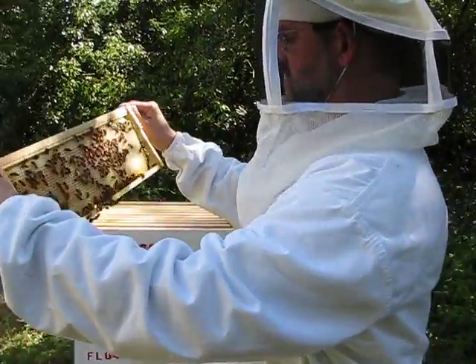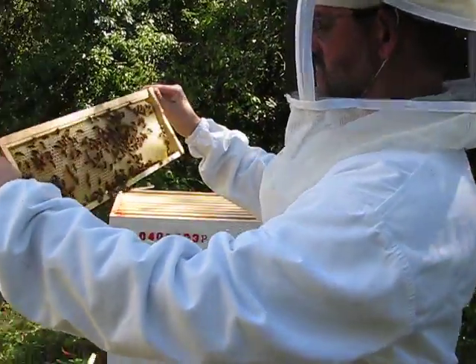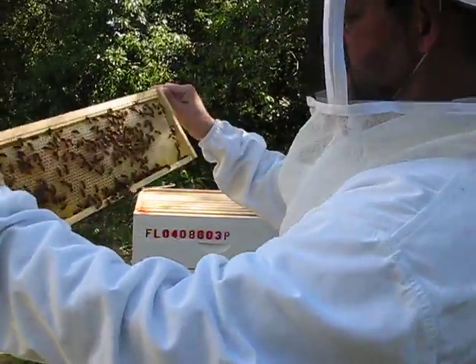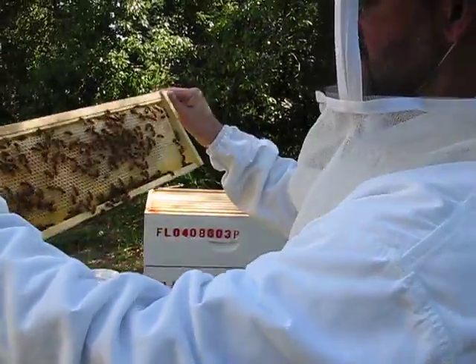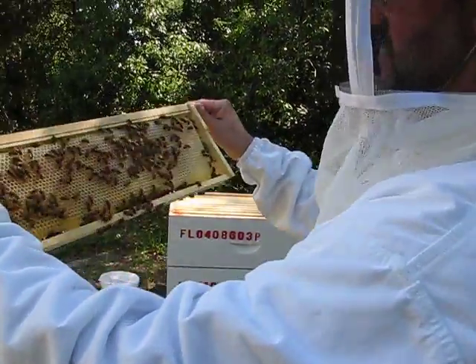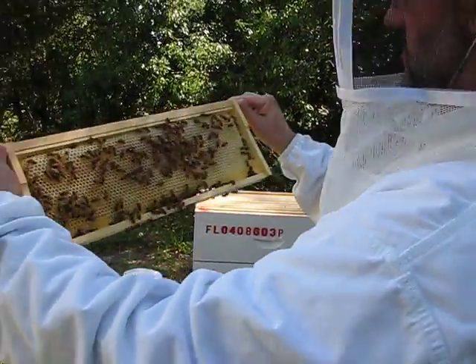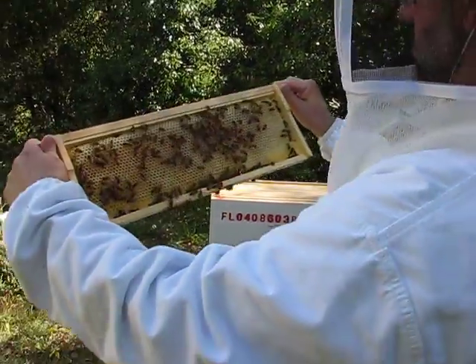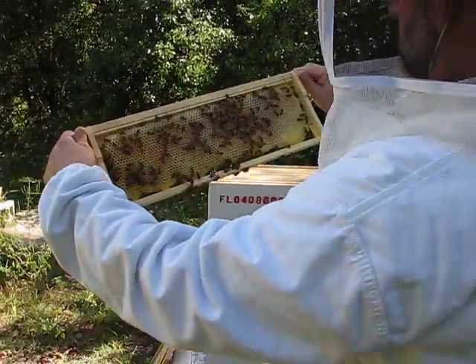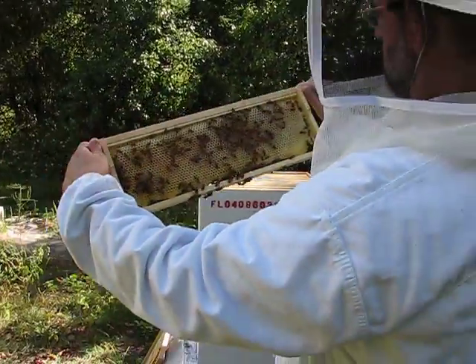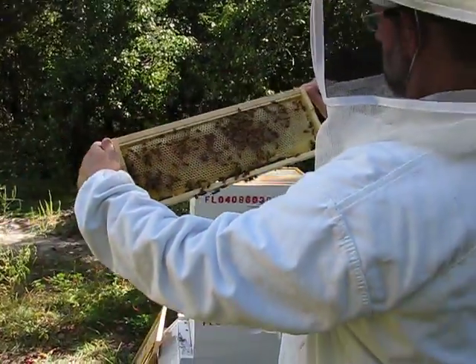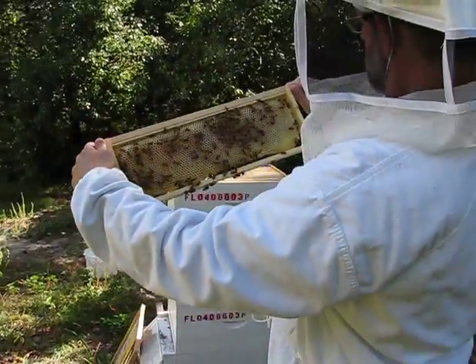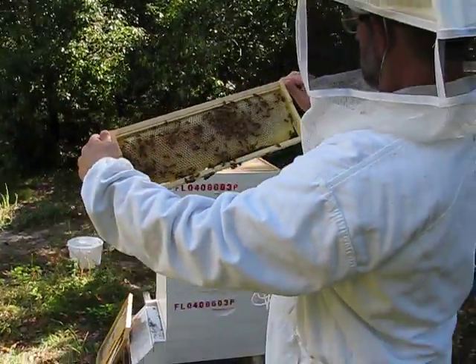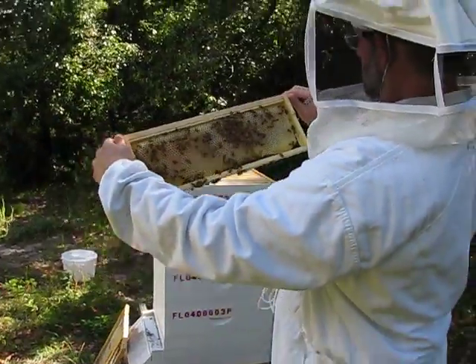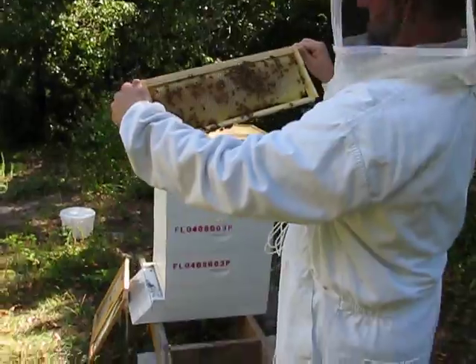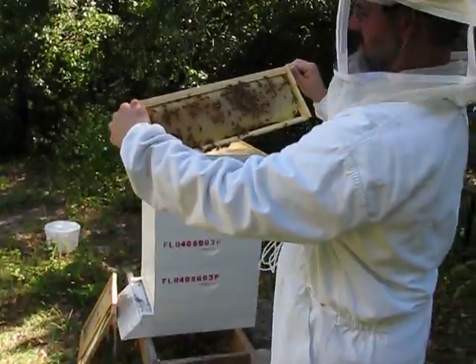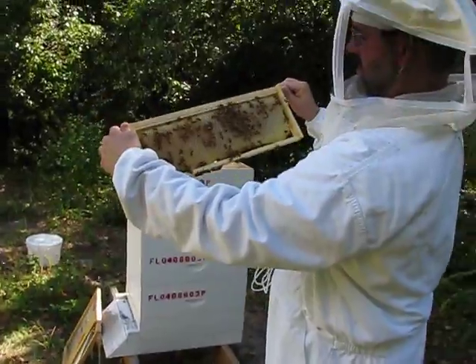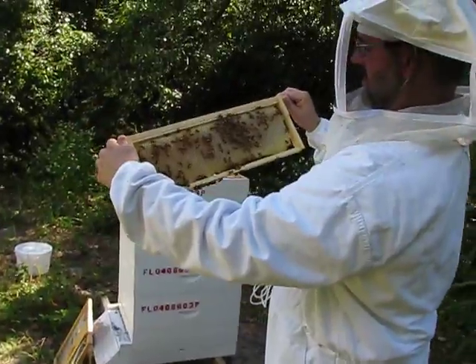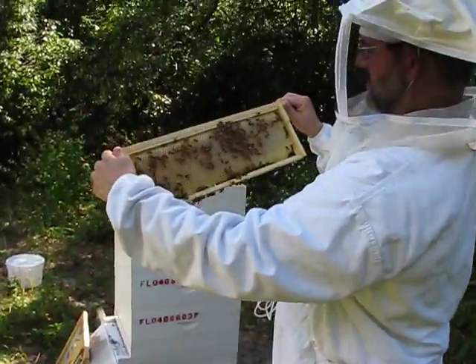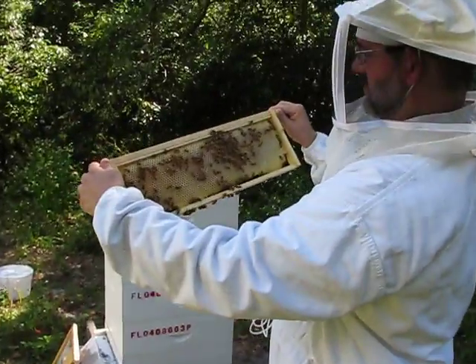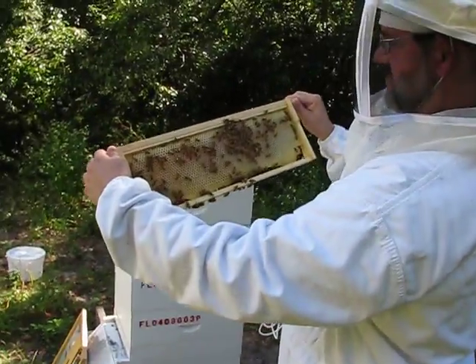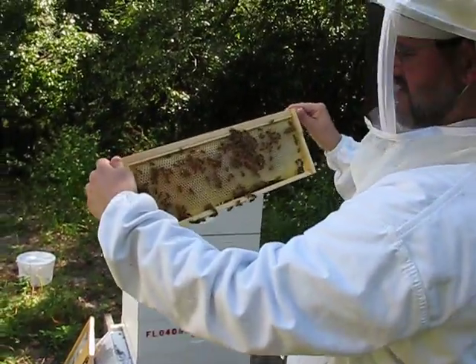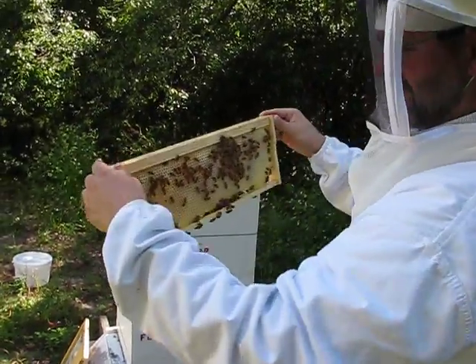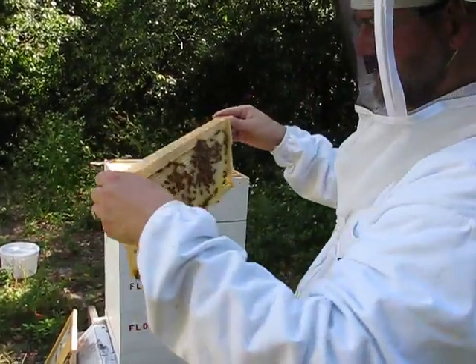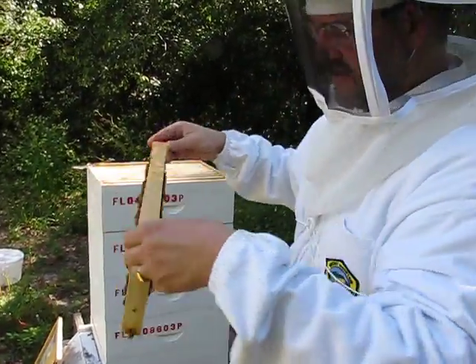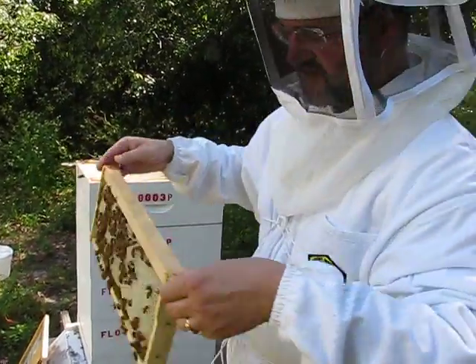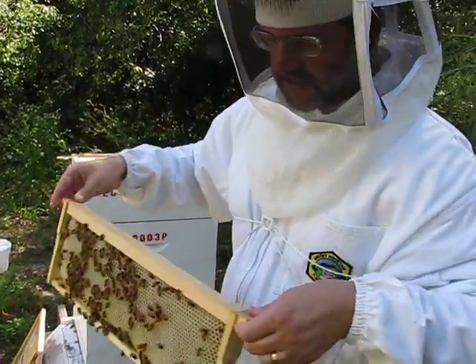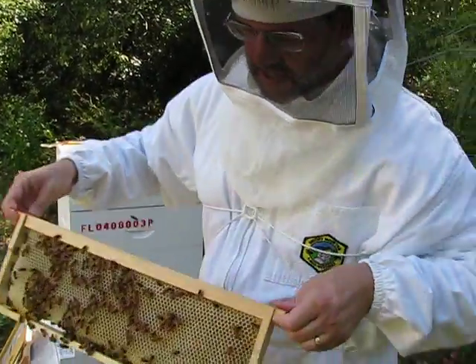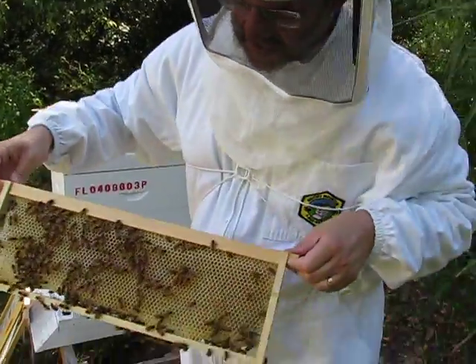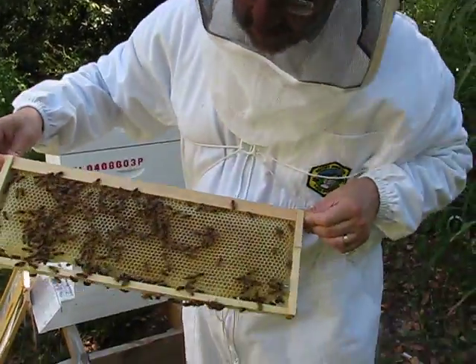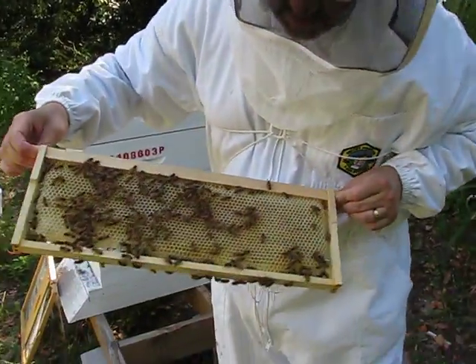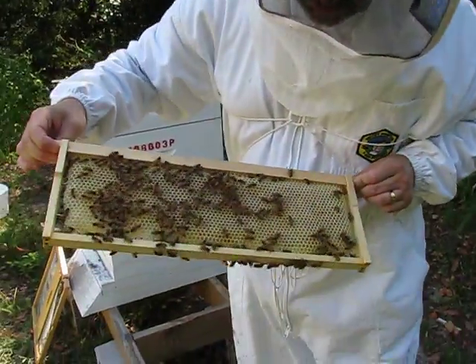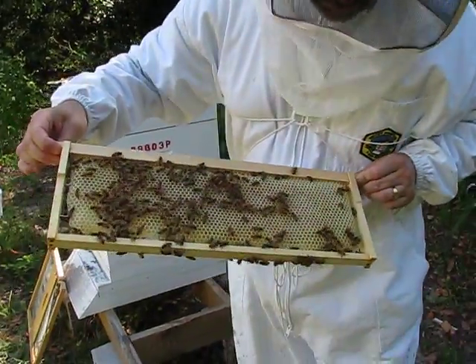We're out here with Steve's bees and as you can see they're doing pretty good. This is a honey super.